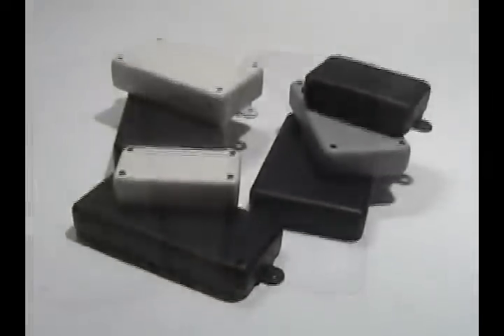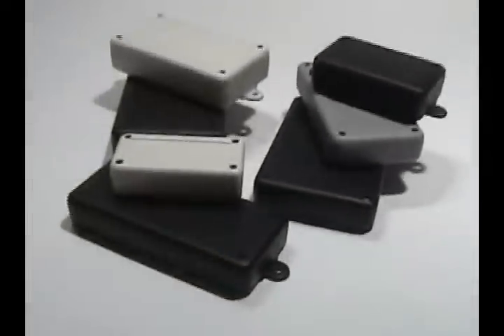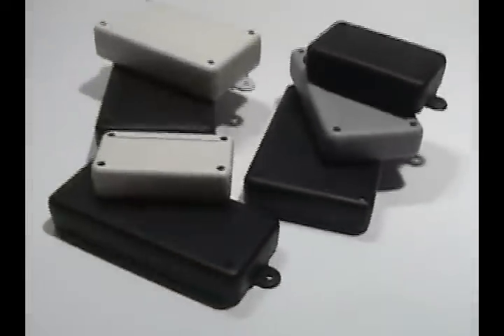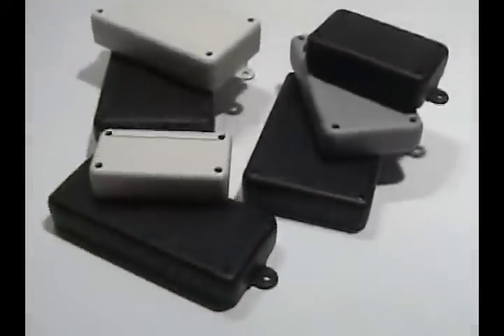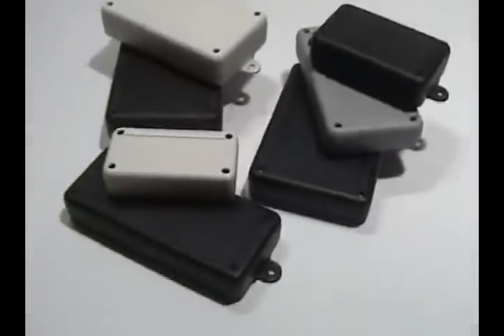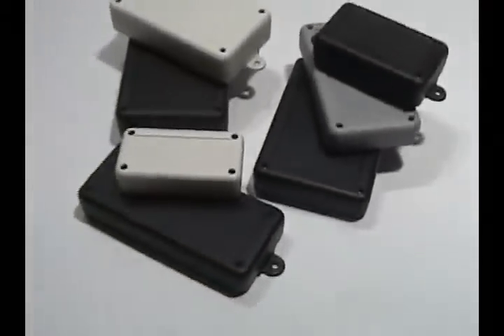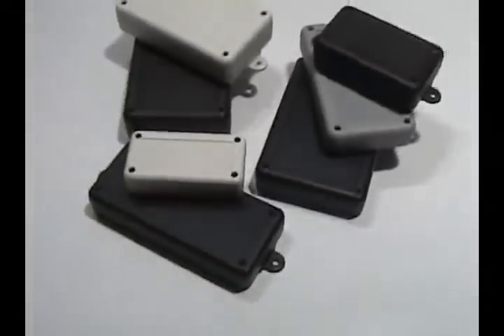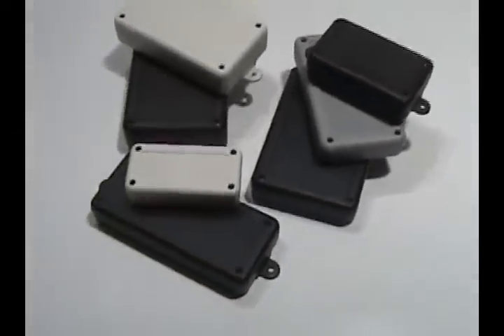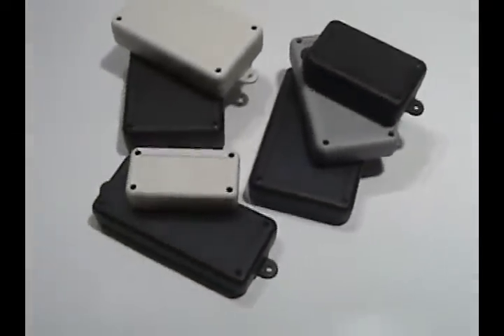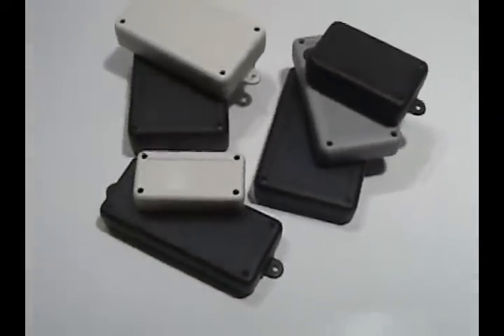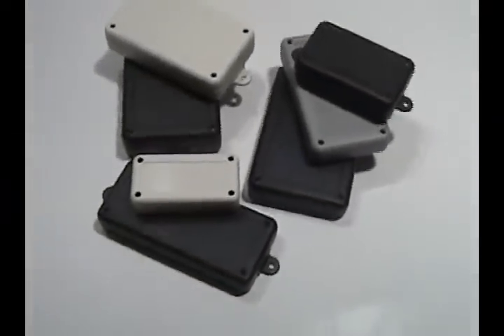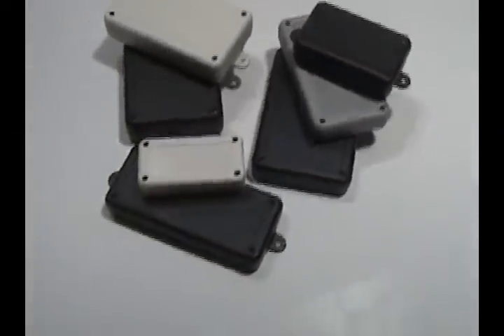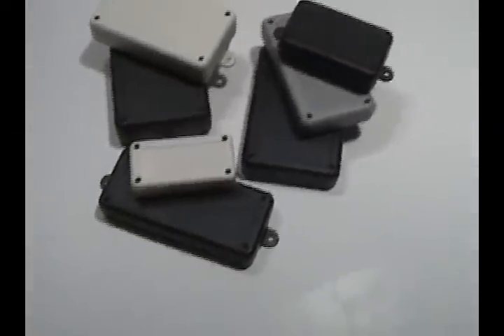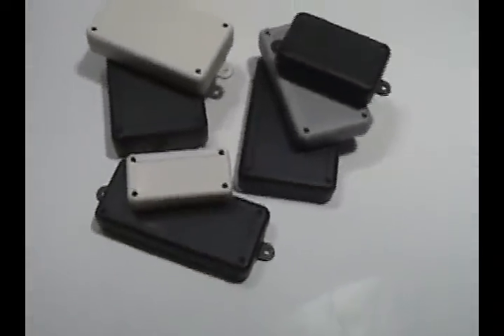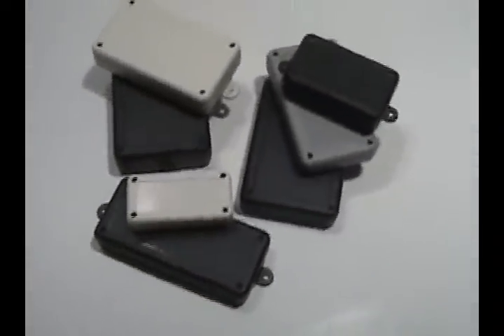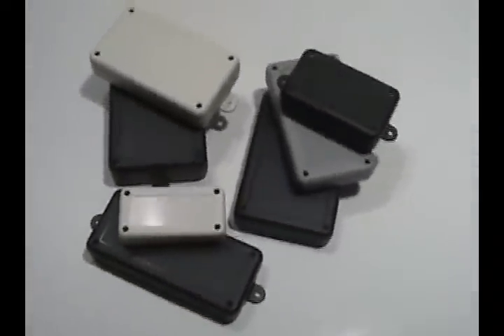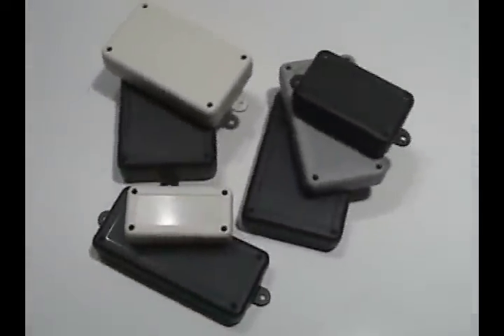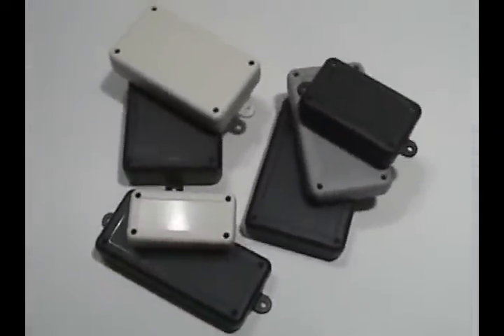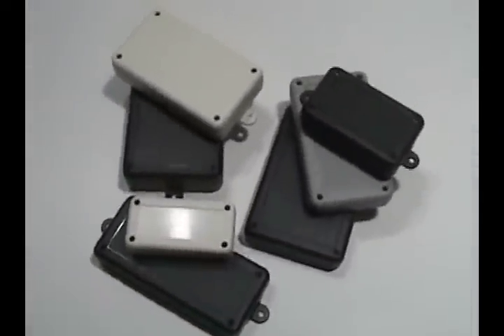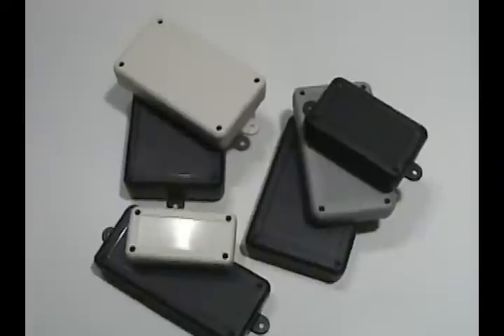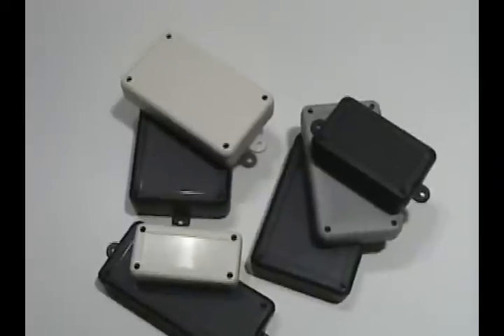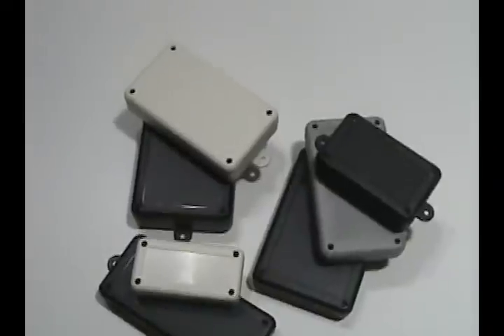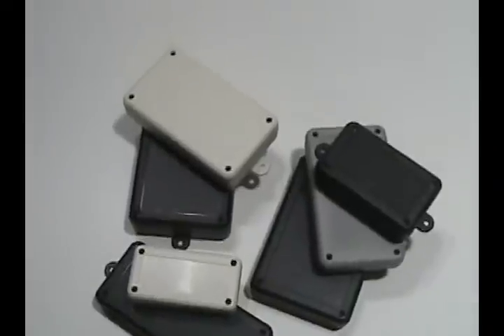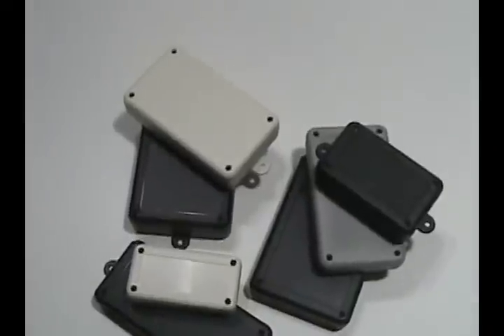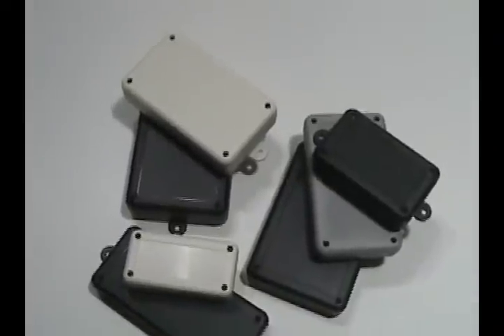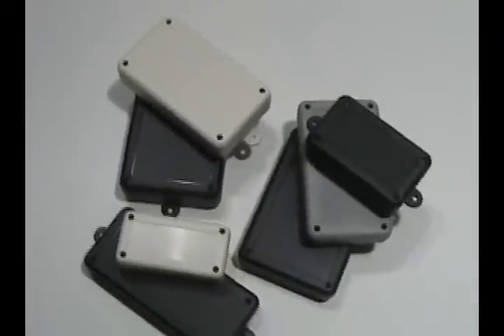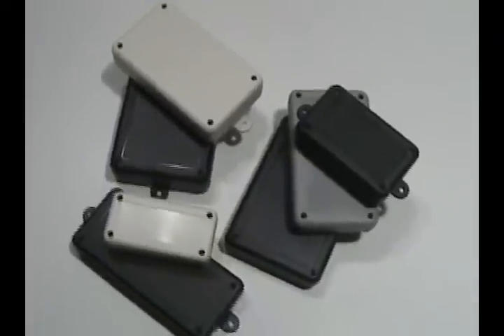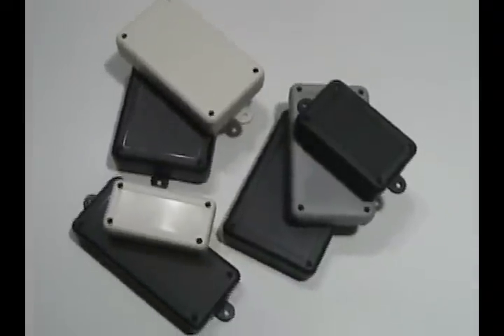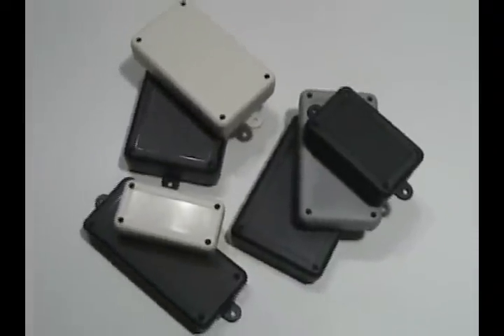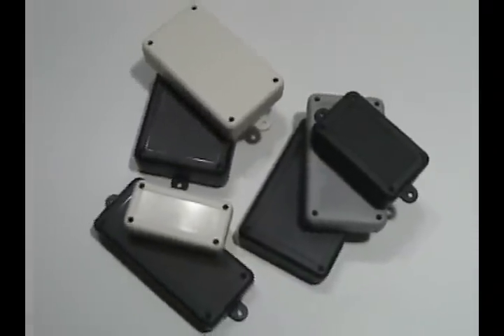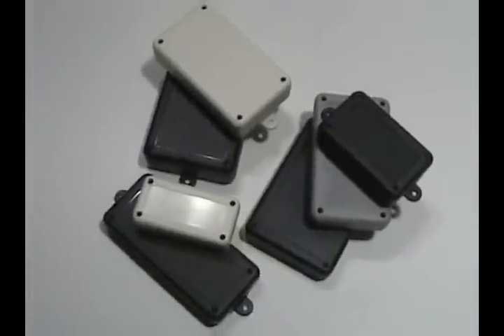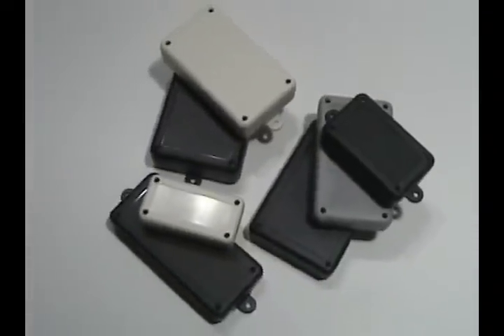Polycase's SL series may be the answer for applications that require a slender enclosure that has visual appeal.